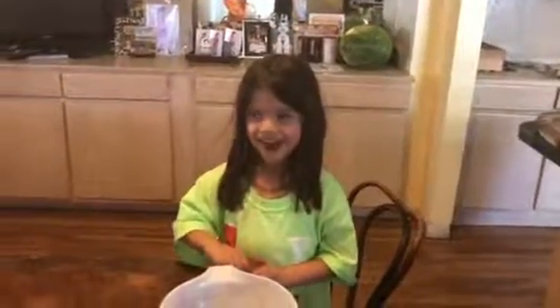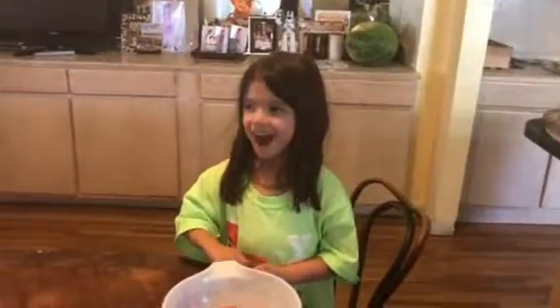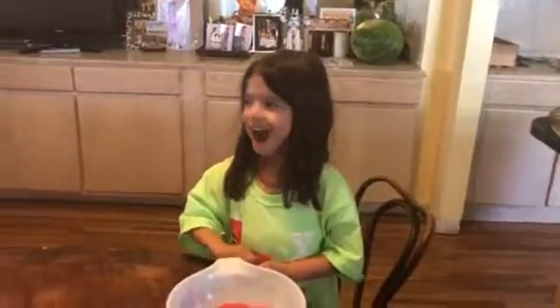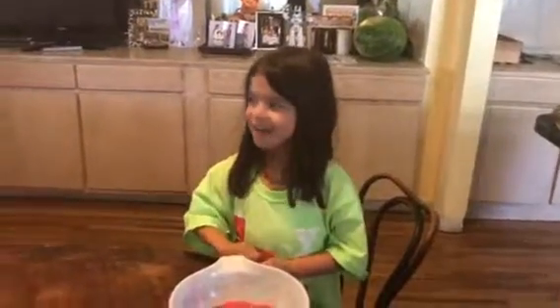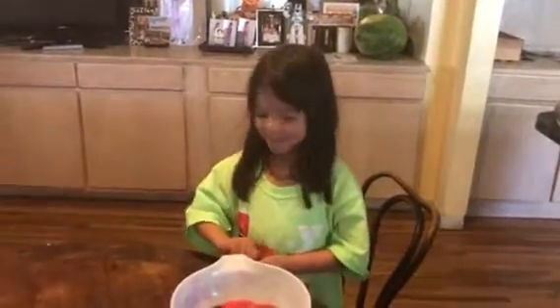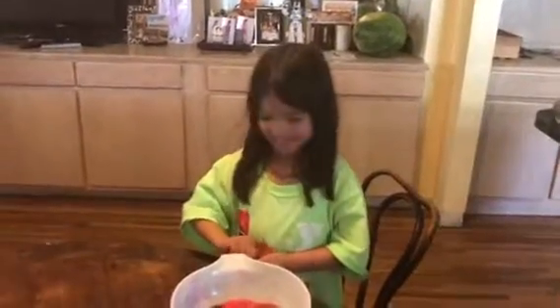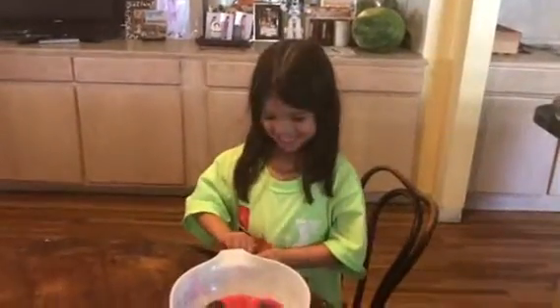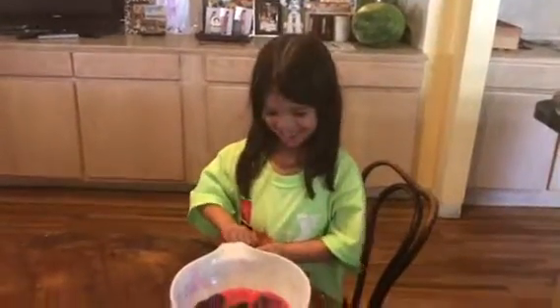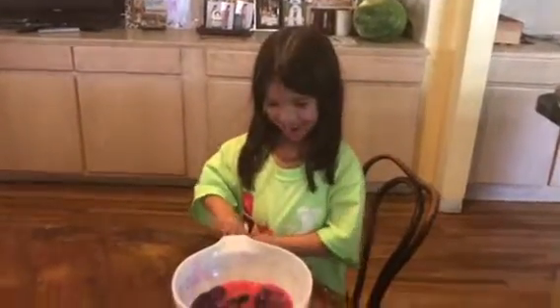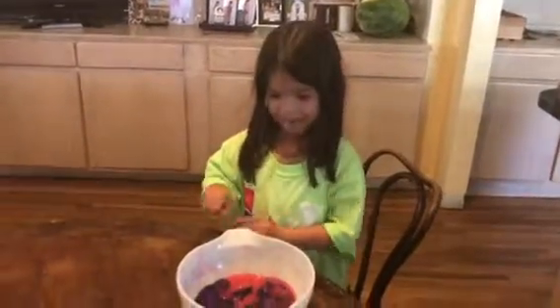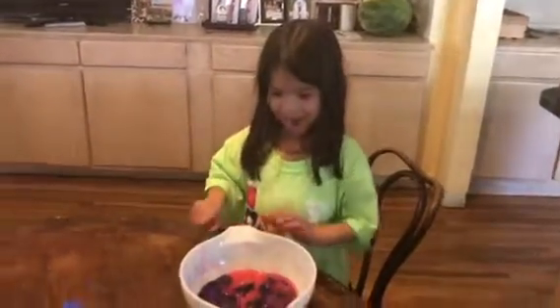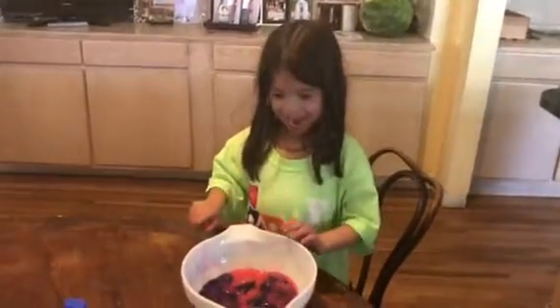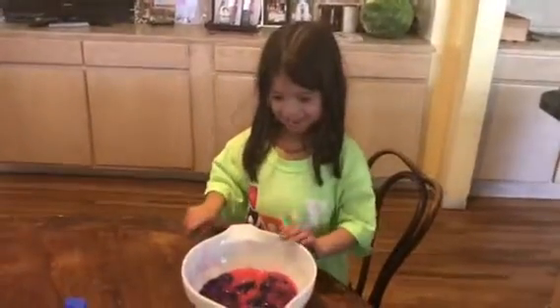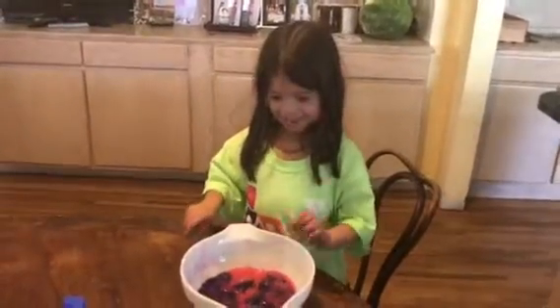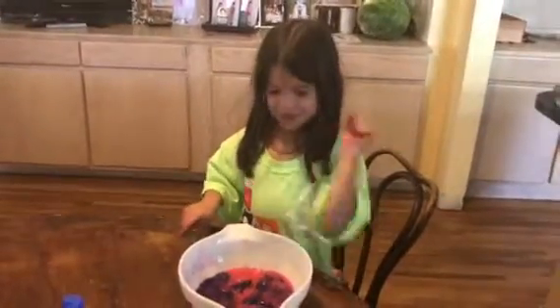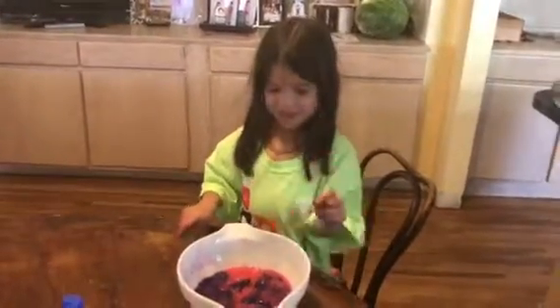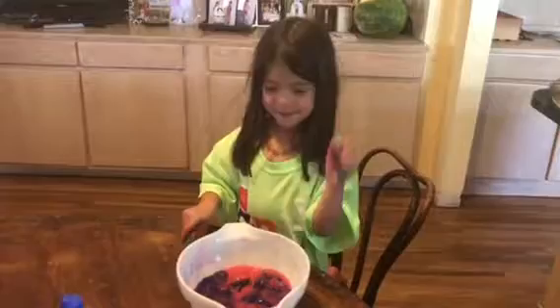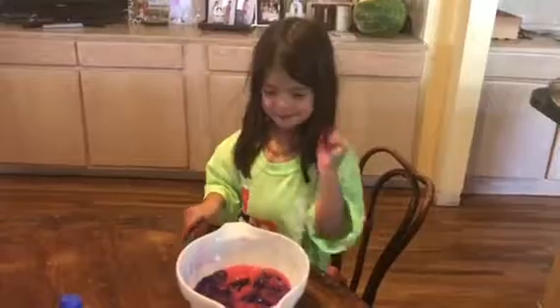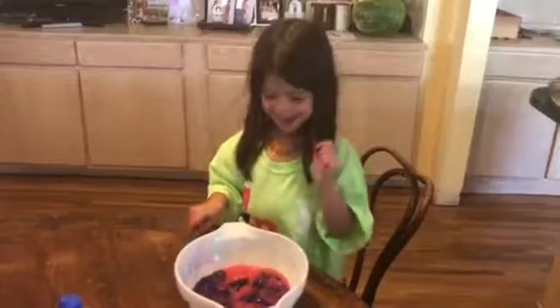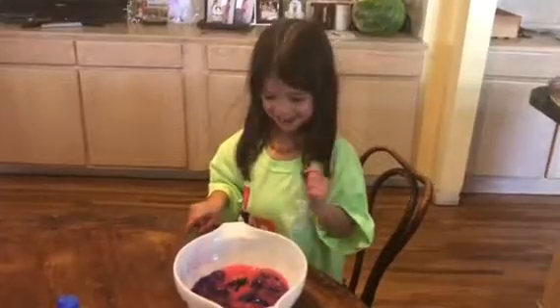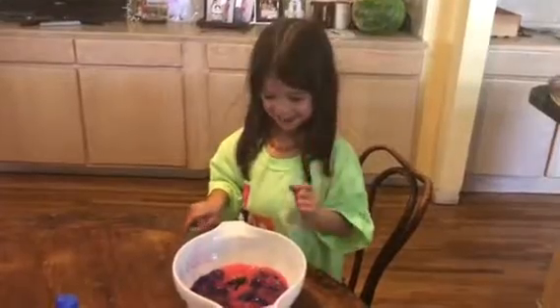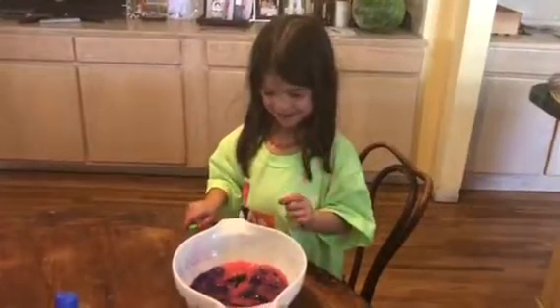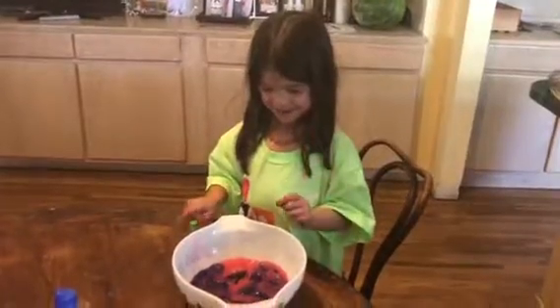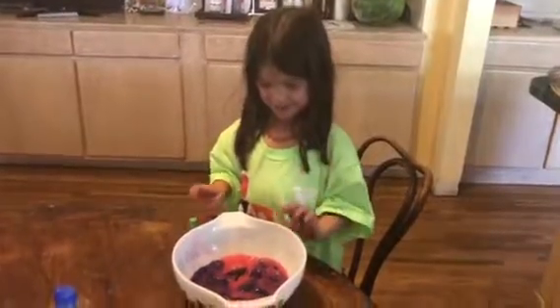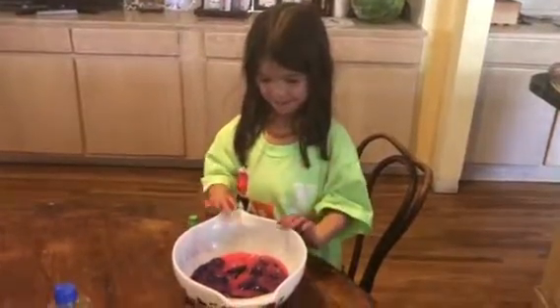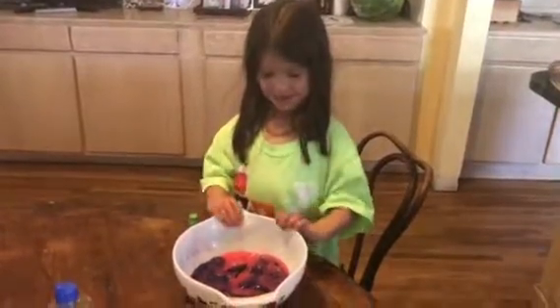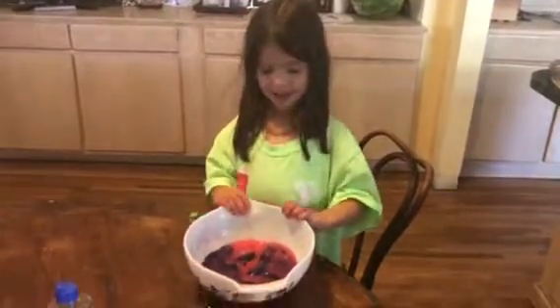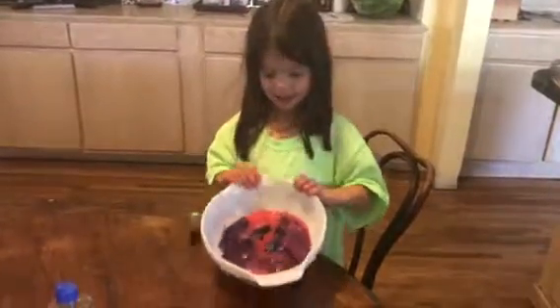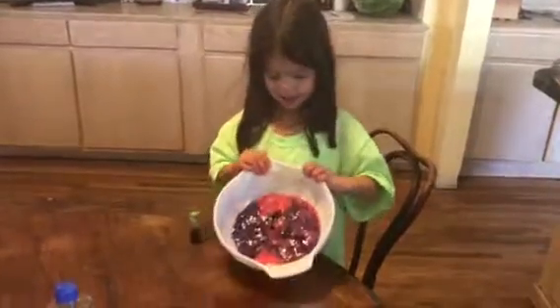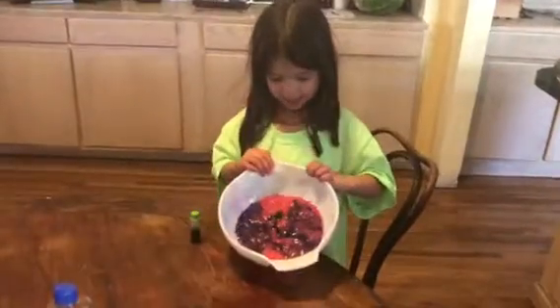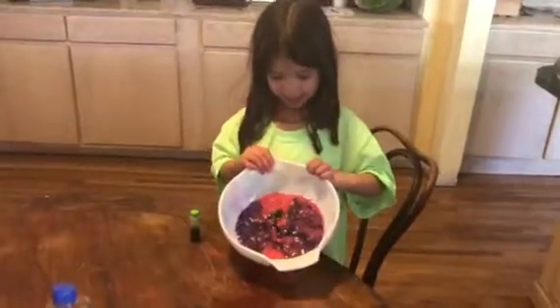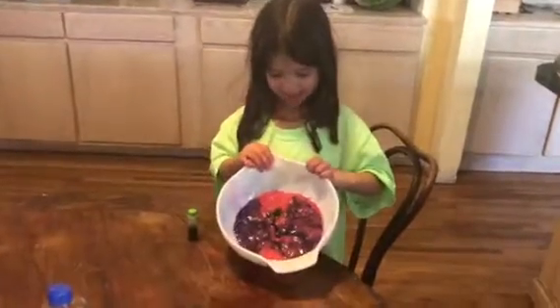I am making slime and it's green, pink, and blue. Look at that.